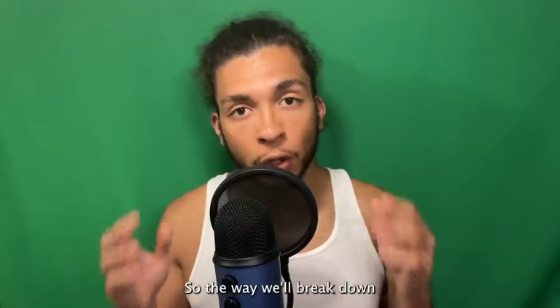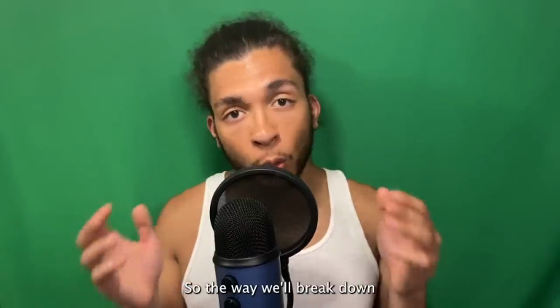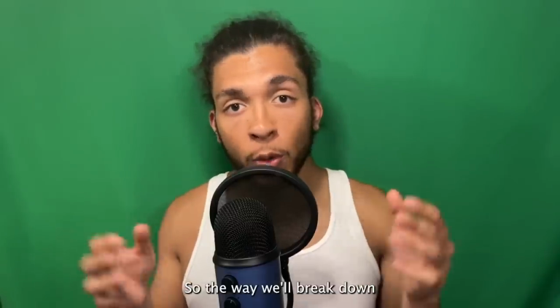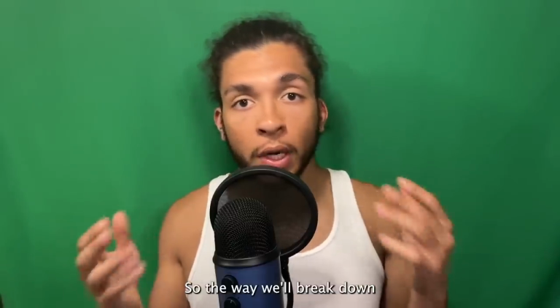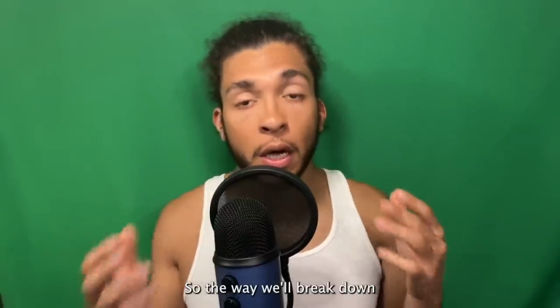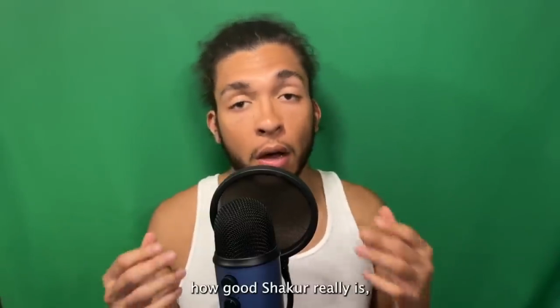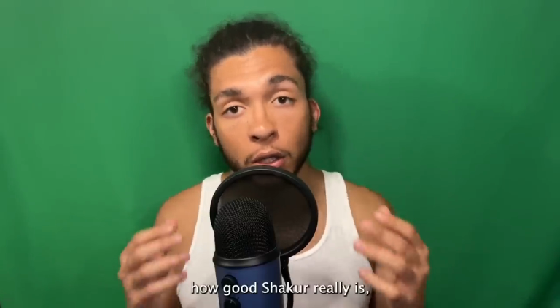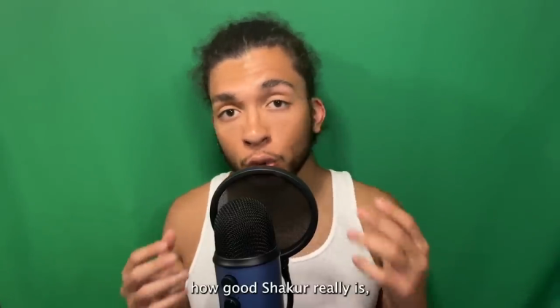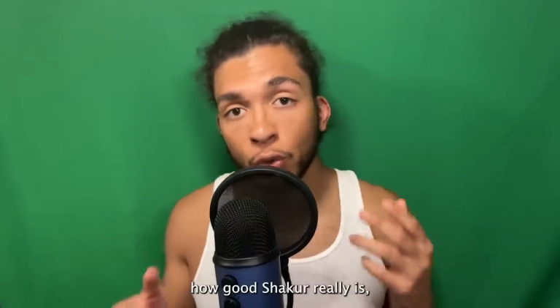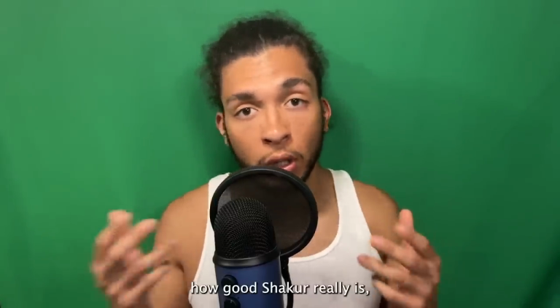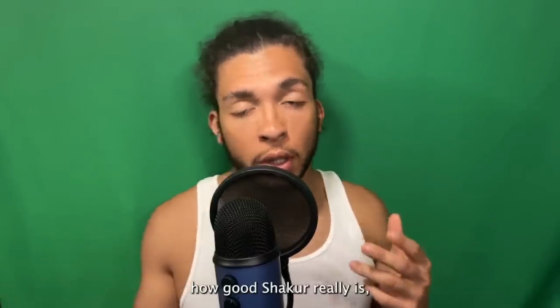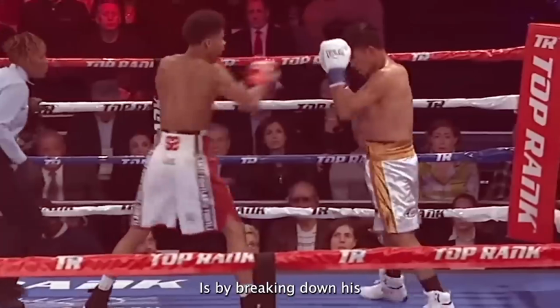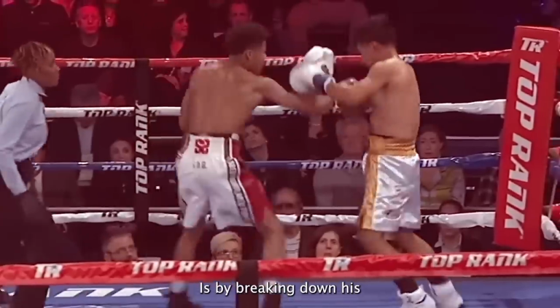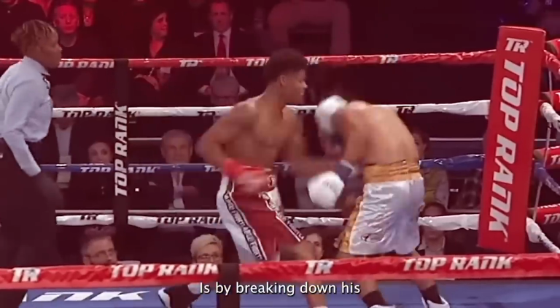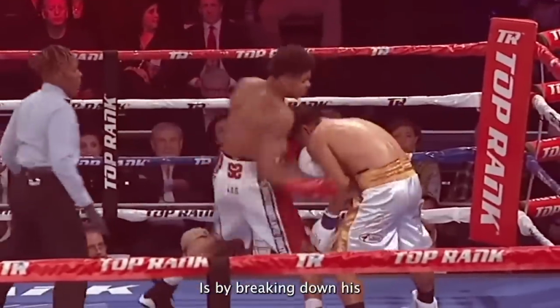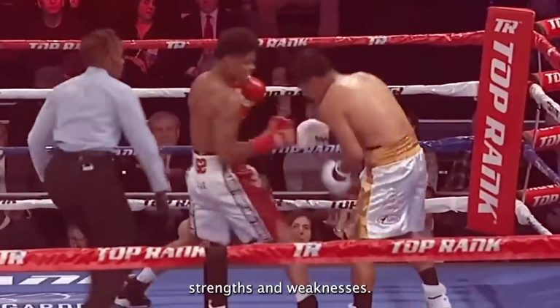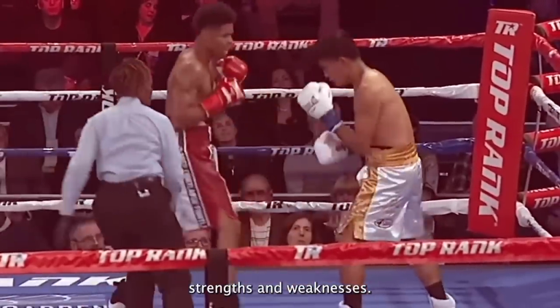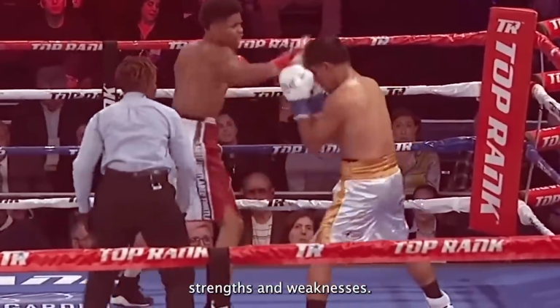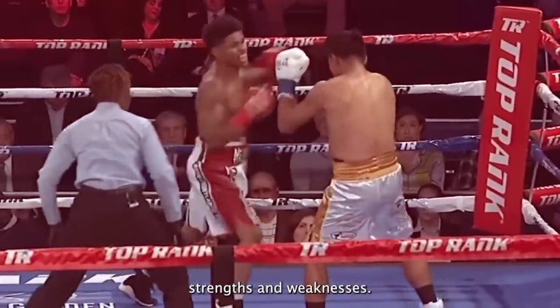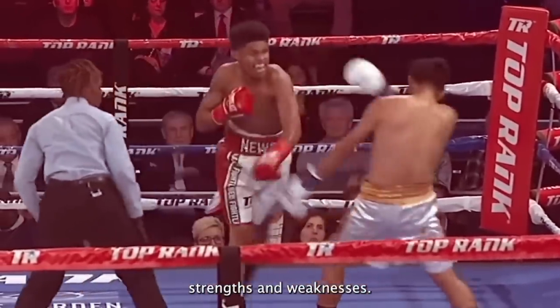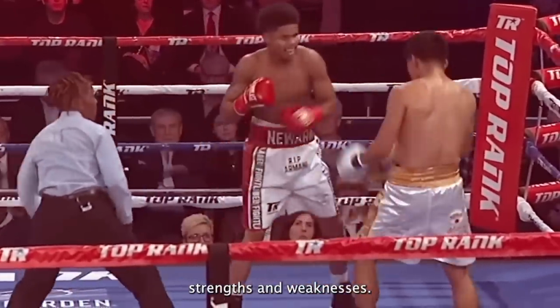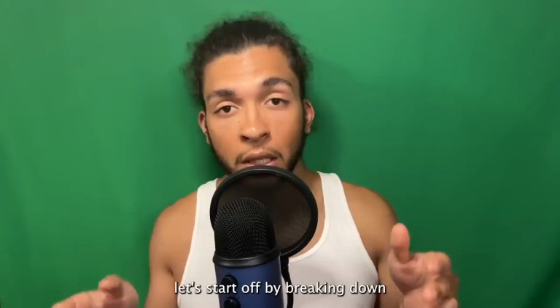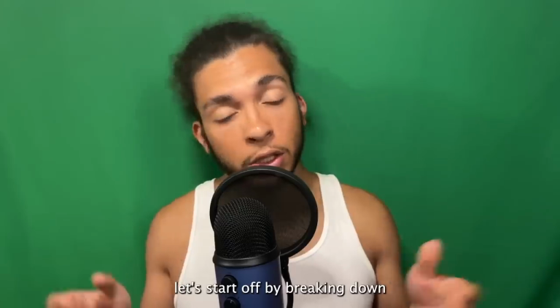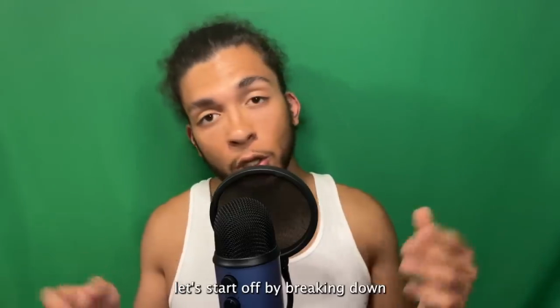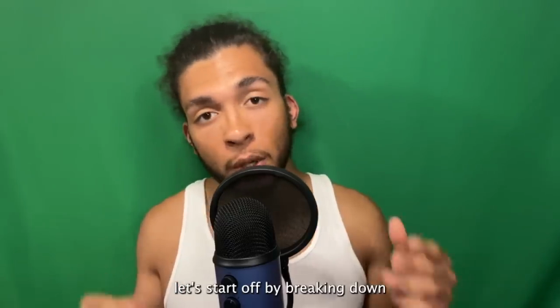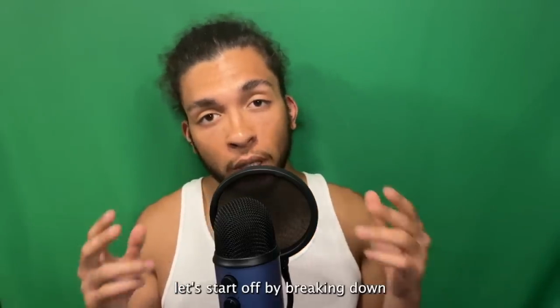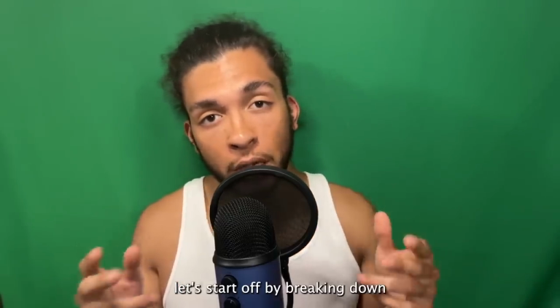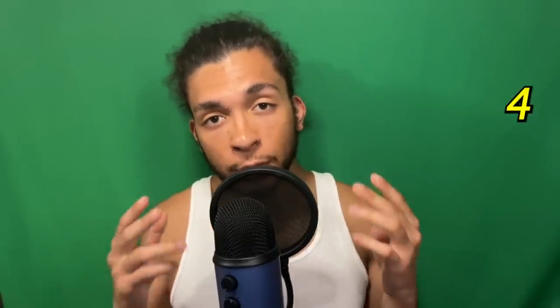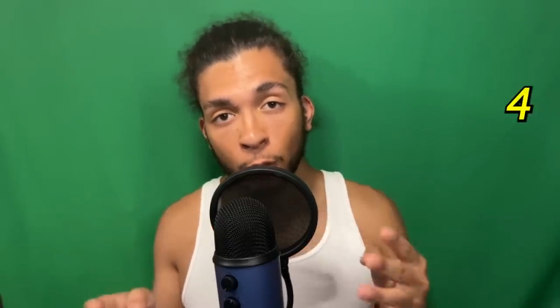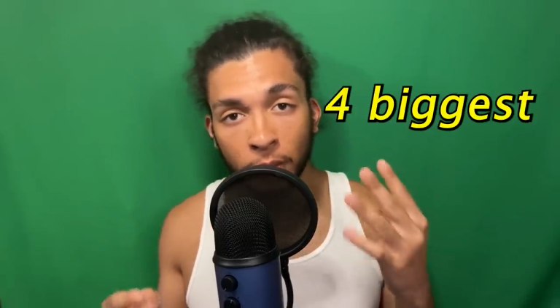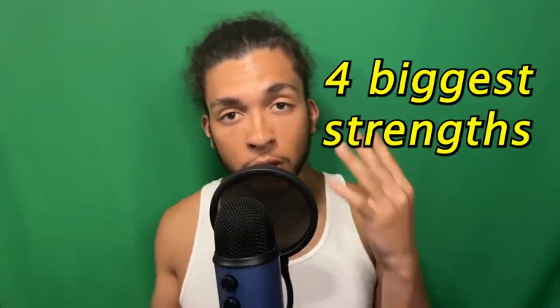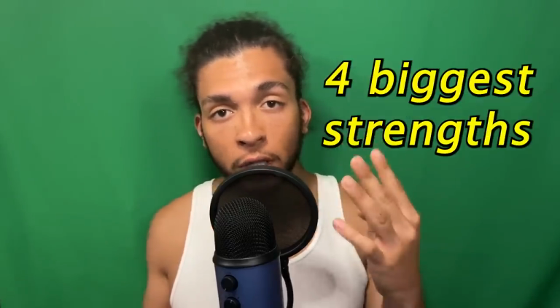The way we'll break down how good Shakur really is is by breaking down his strengths and weaknesses. Let's start off by breaking down his four biggest strengths.